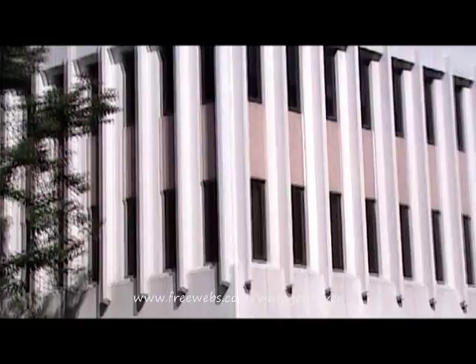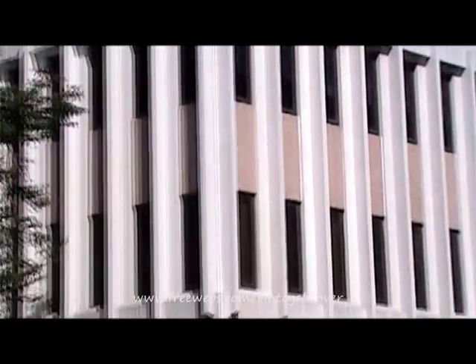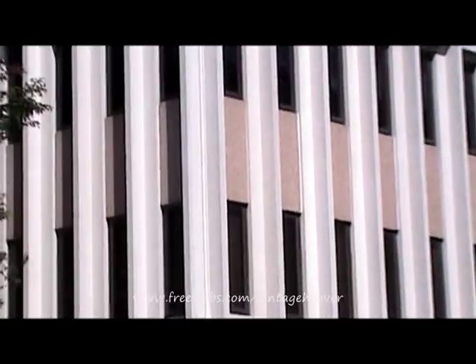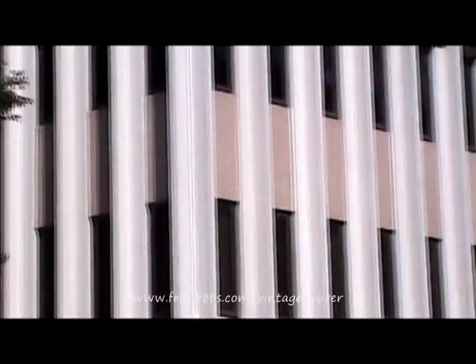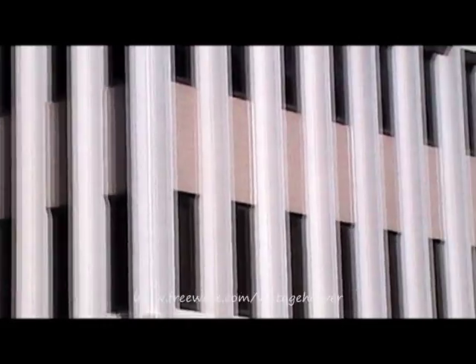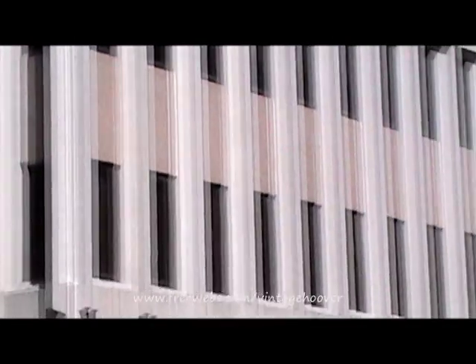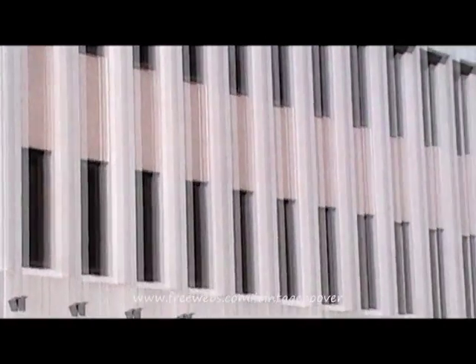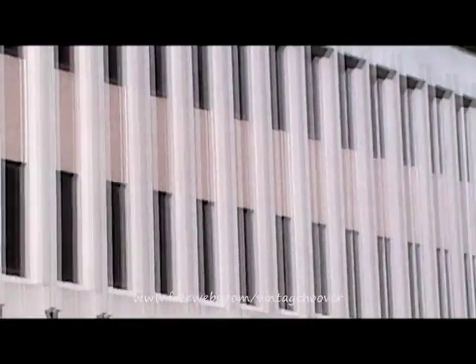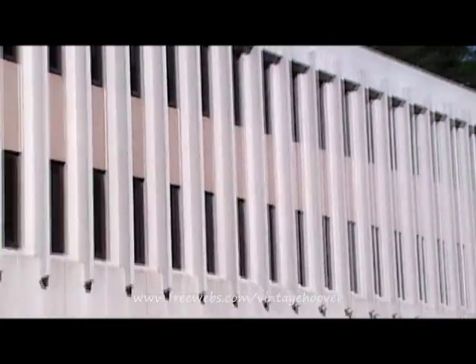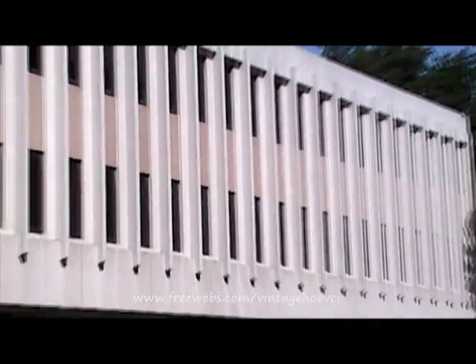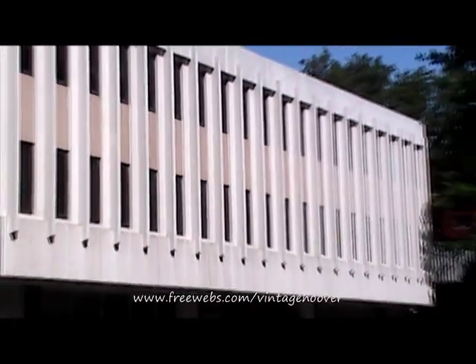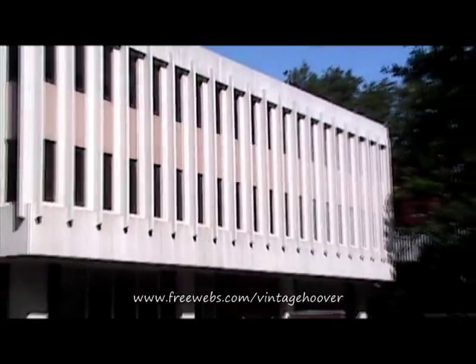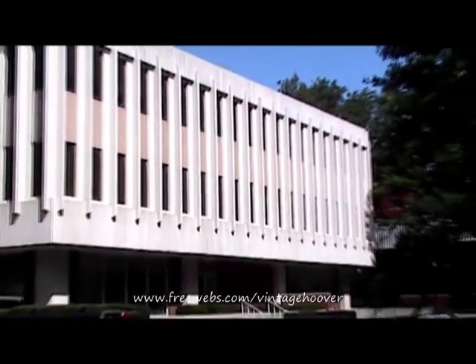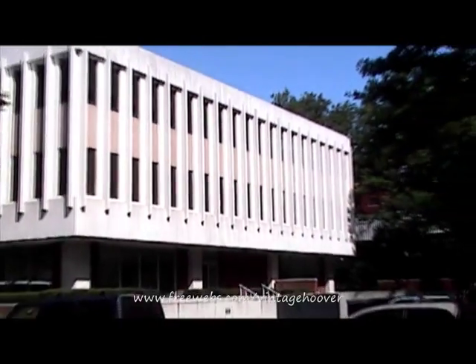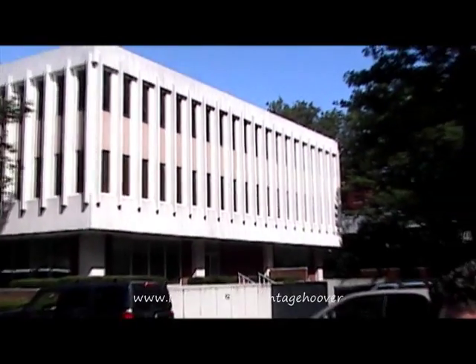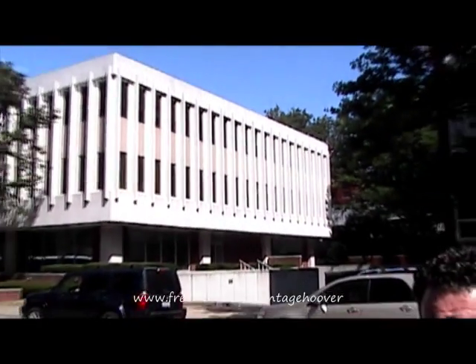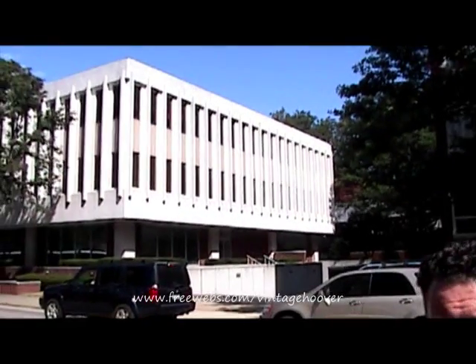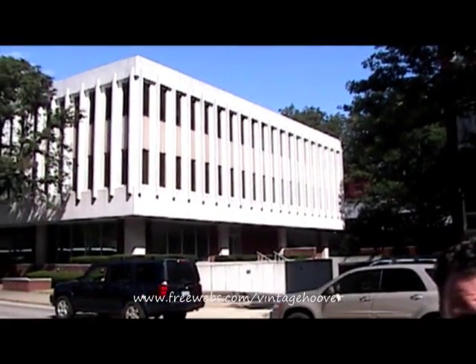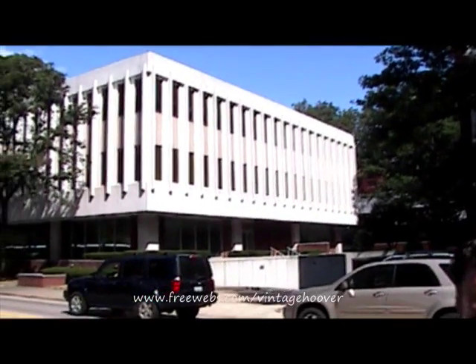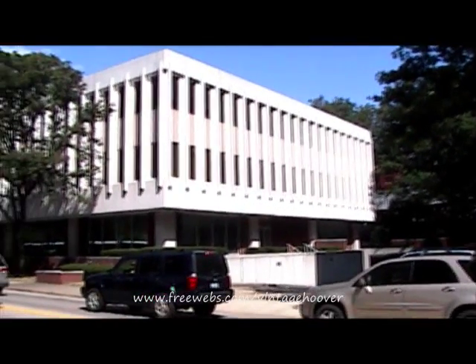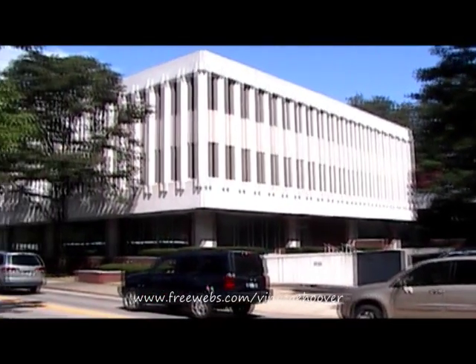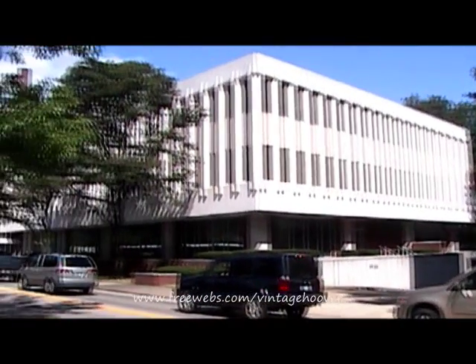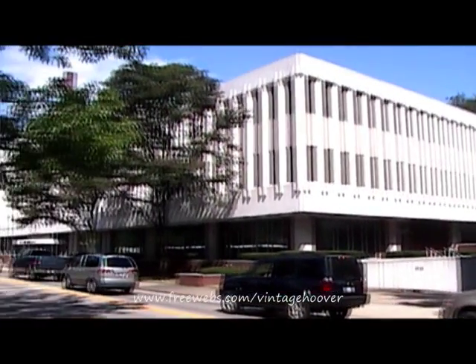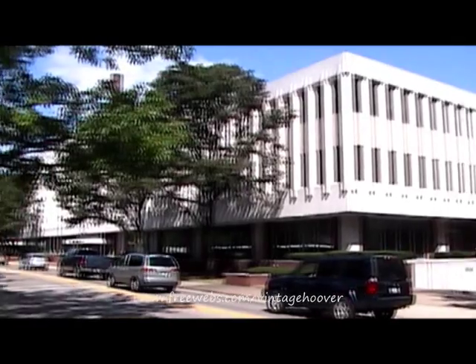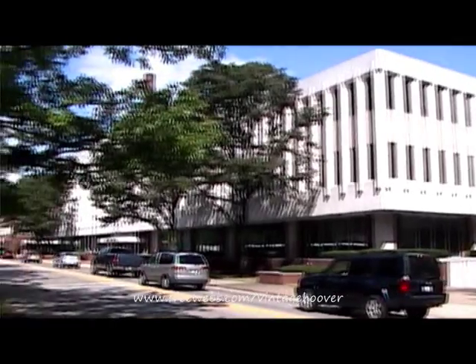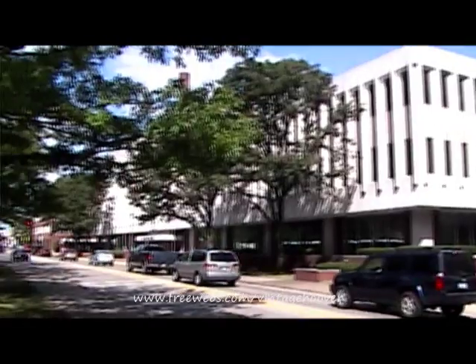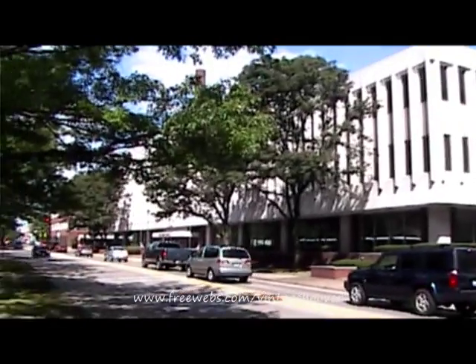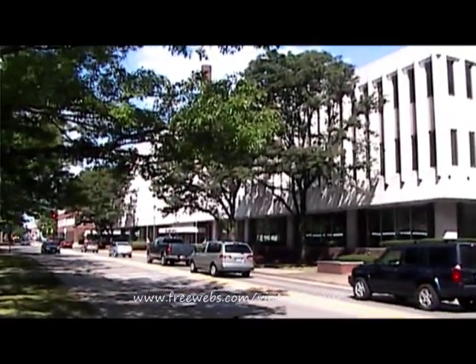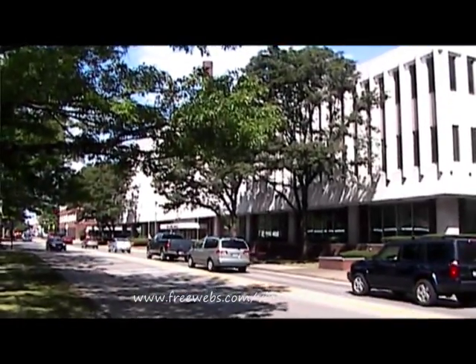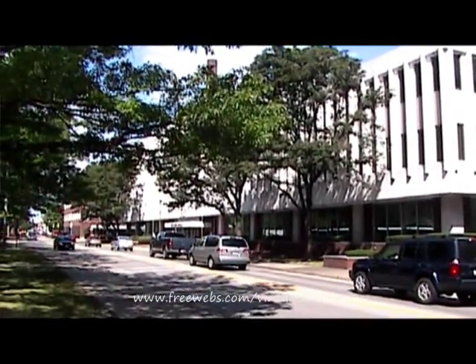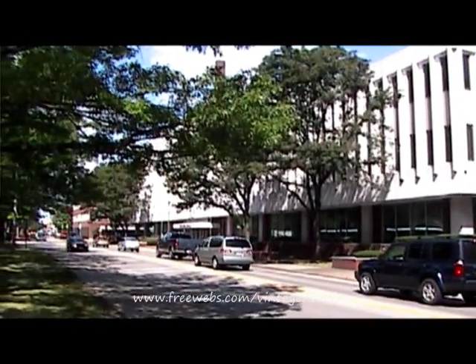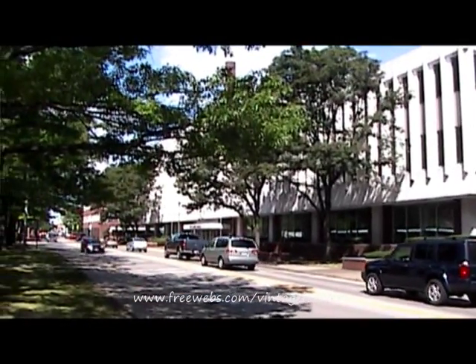Did you guys just have a gathering in England not too long ago? Yeah, we'll have another one in the next couple weeks. So you'll have all this stuff to show.